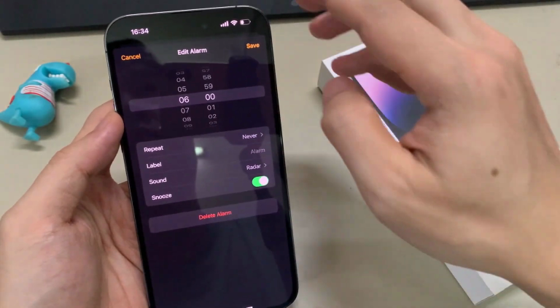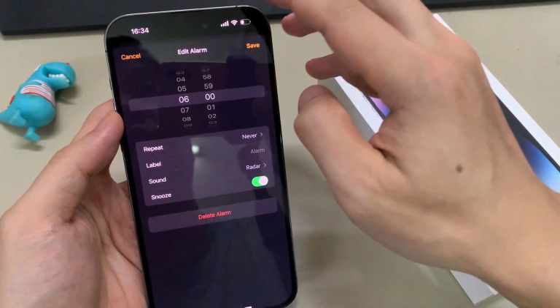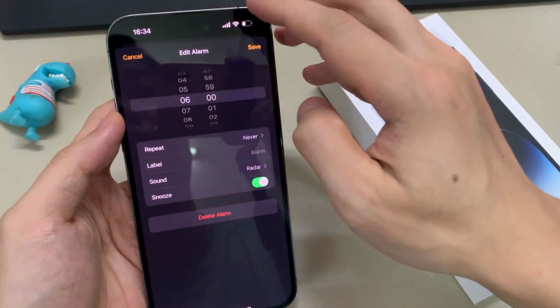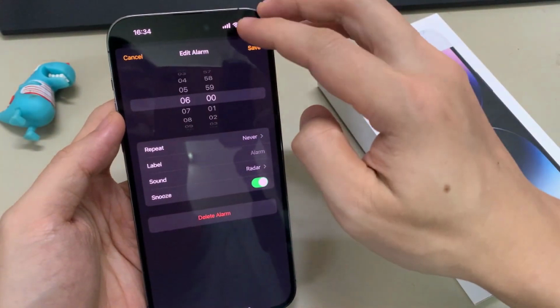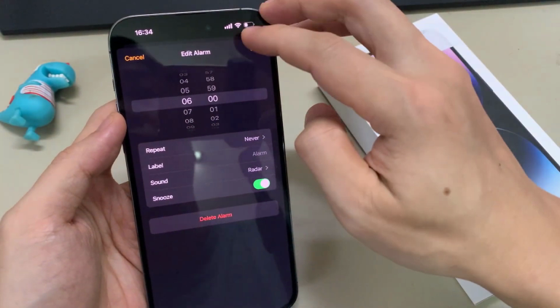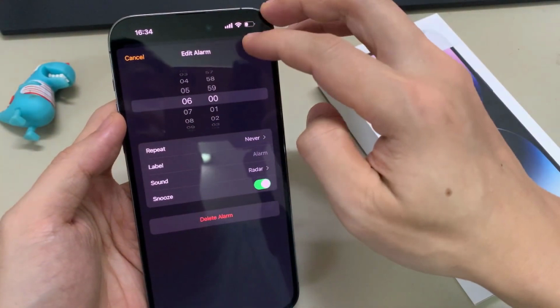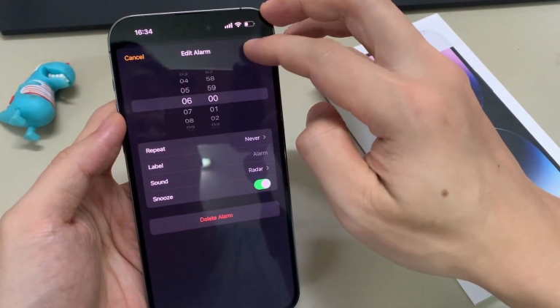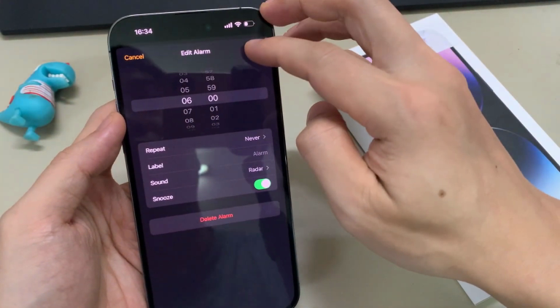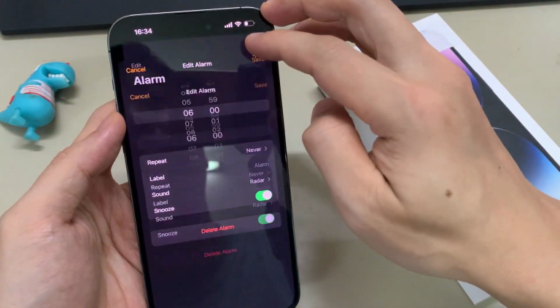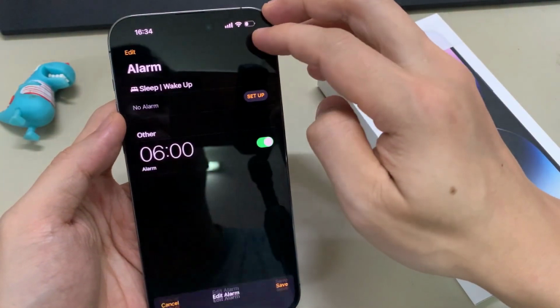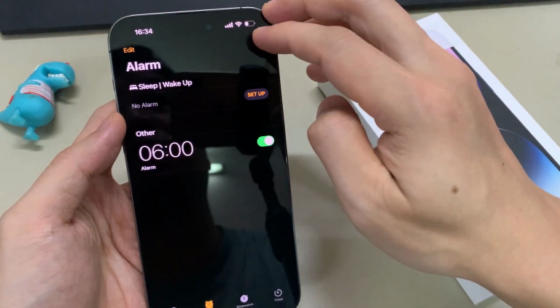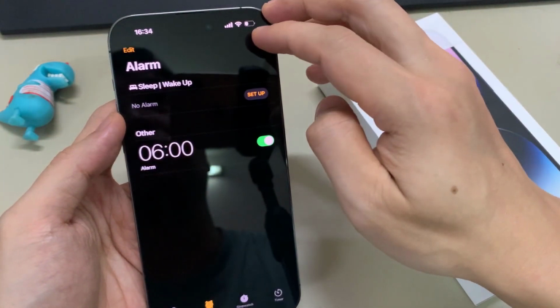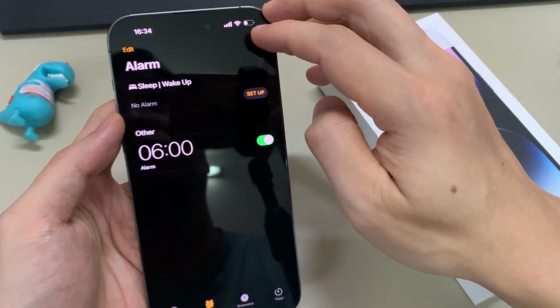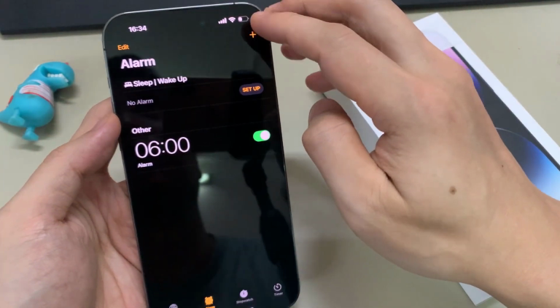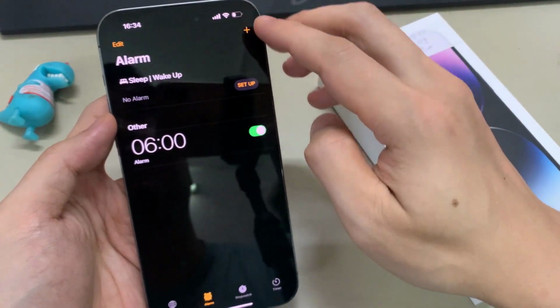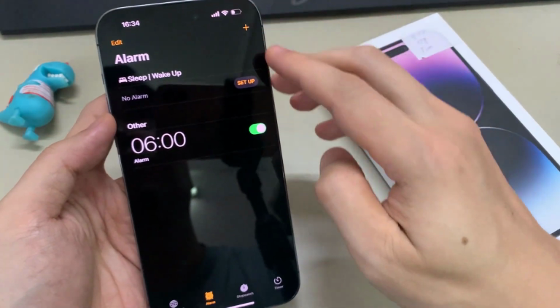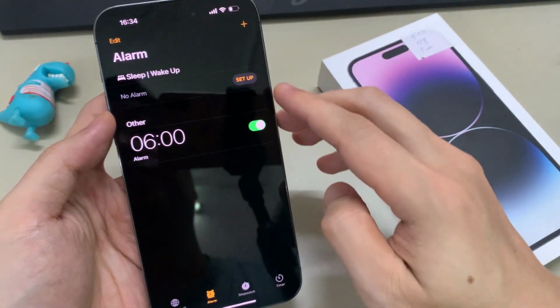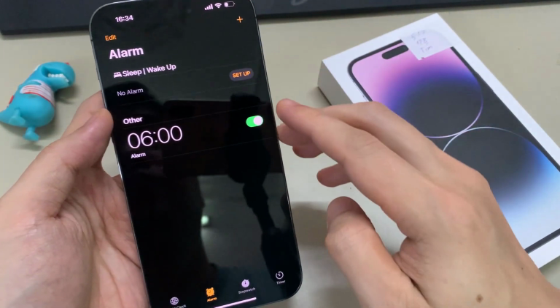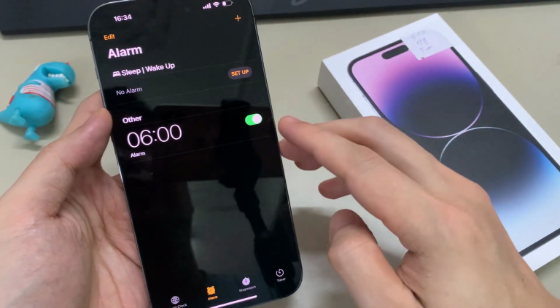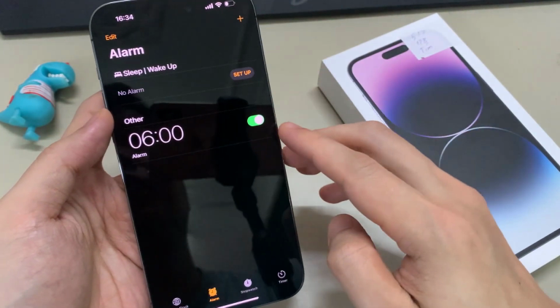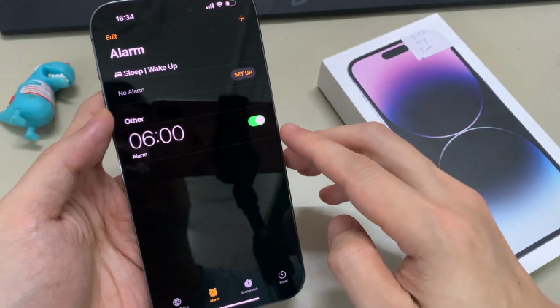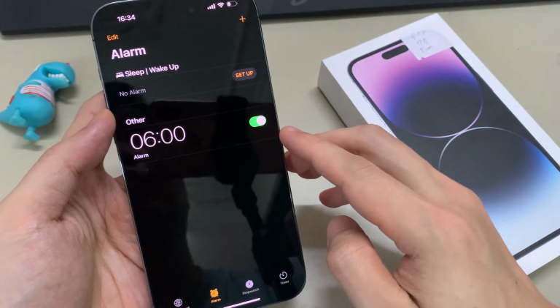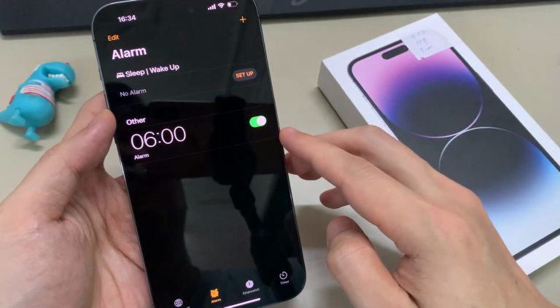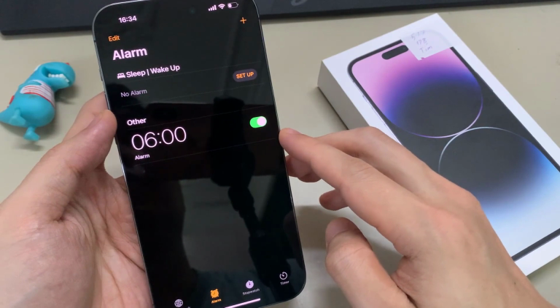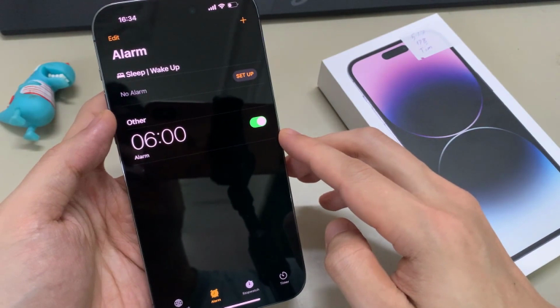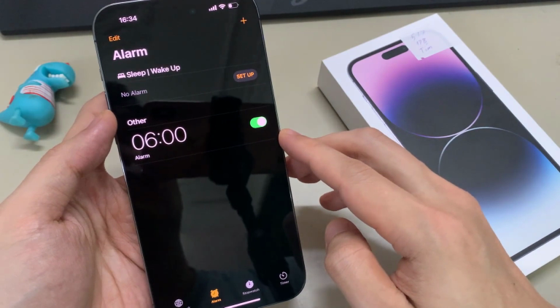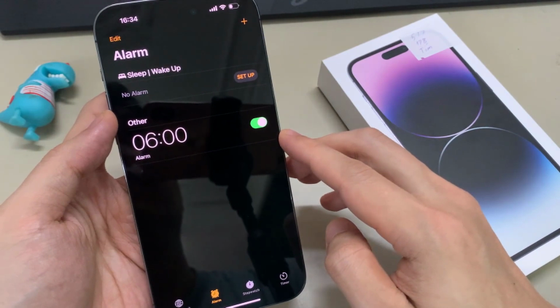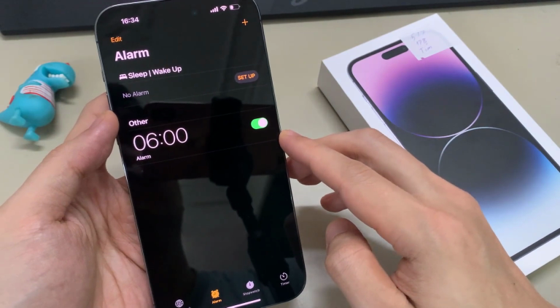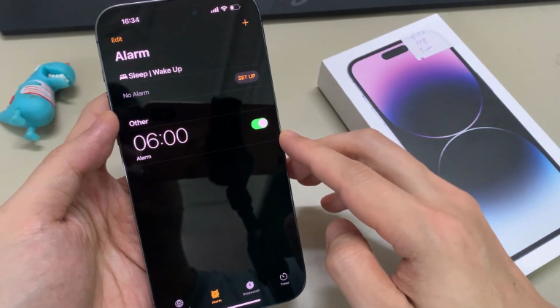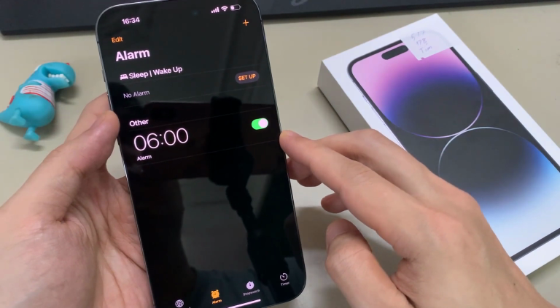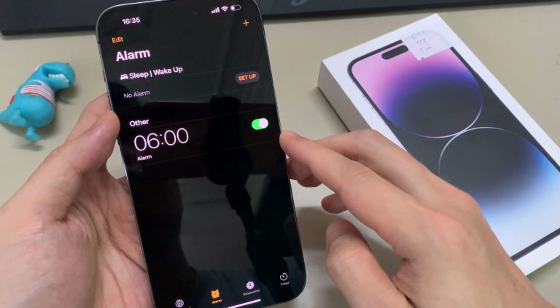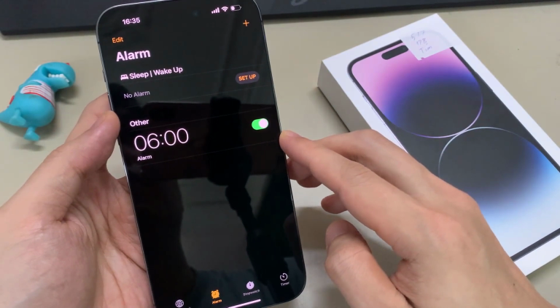So tap on the Save button to save the changes. And here we can set a snooze.